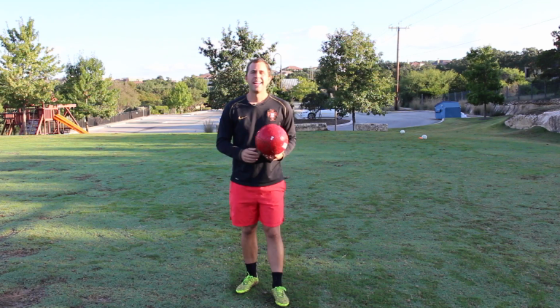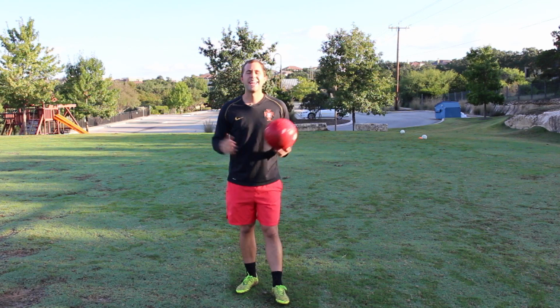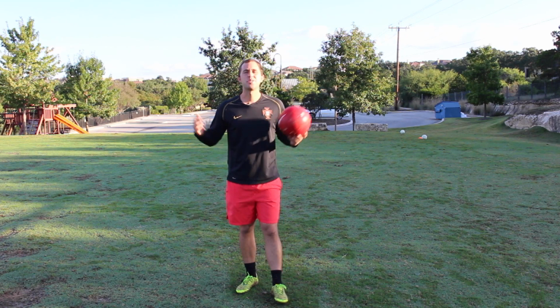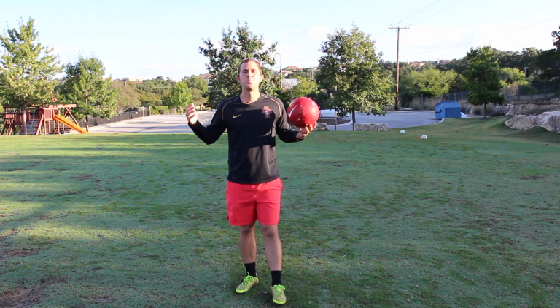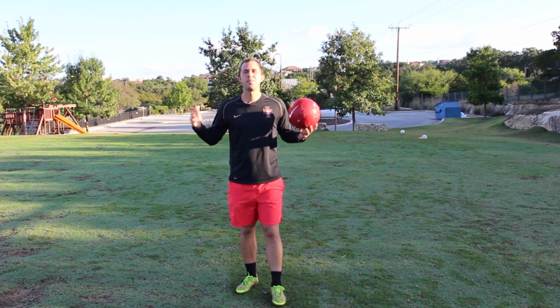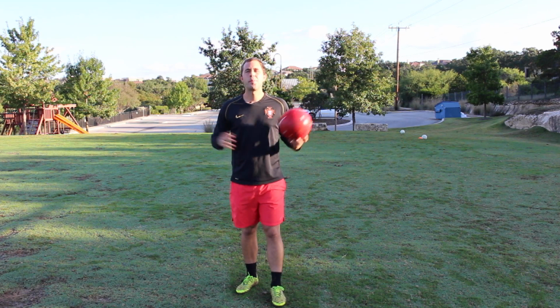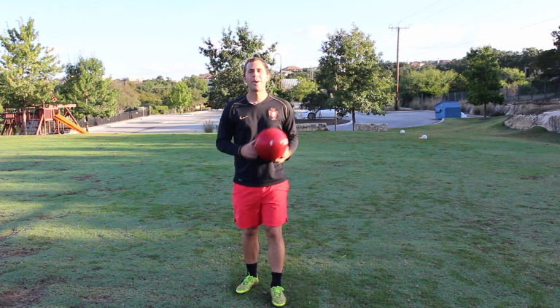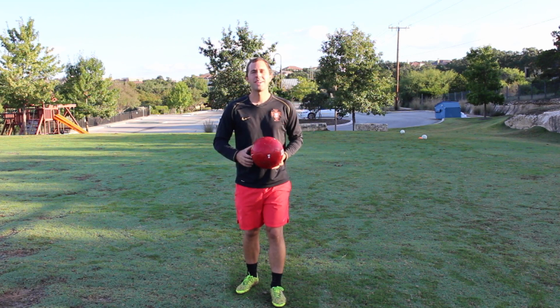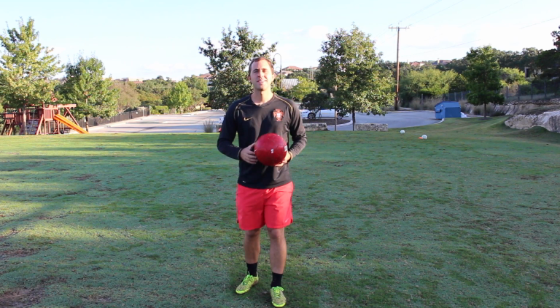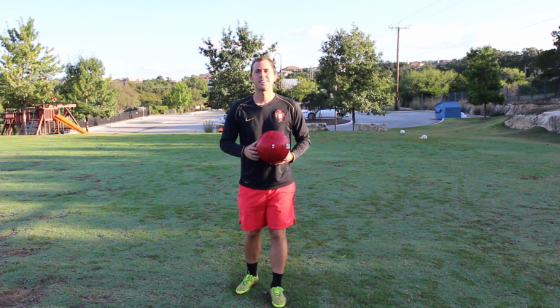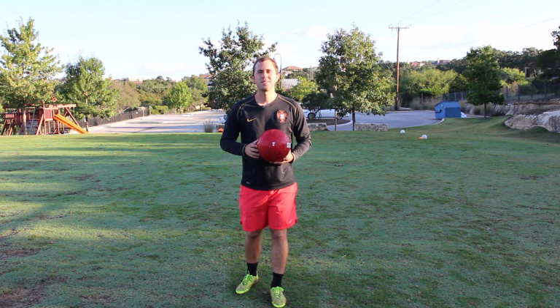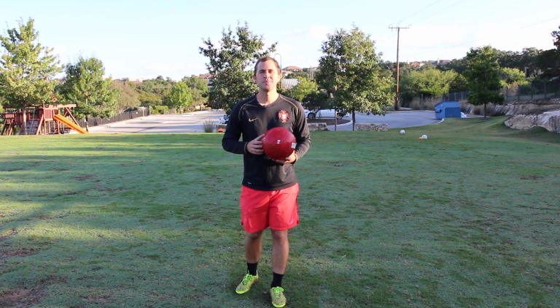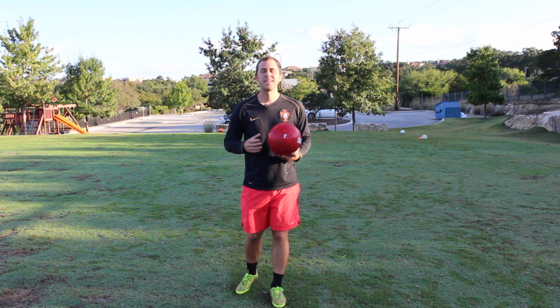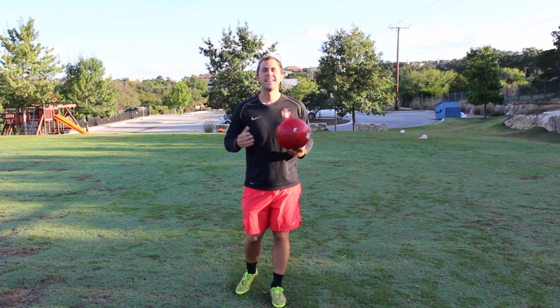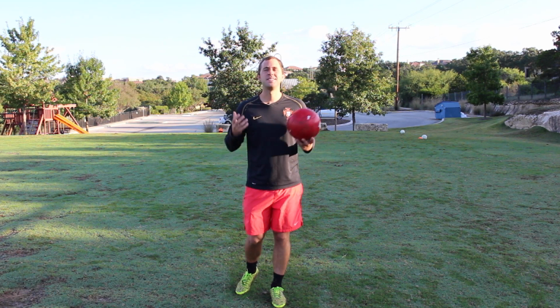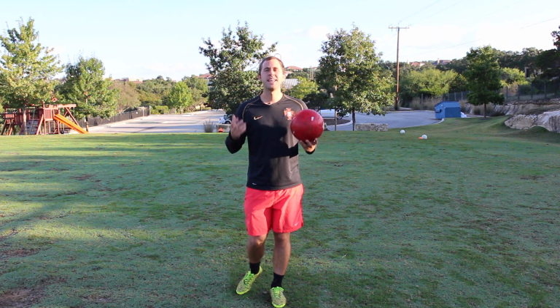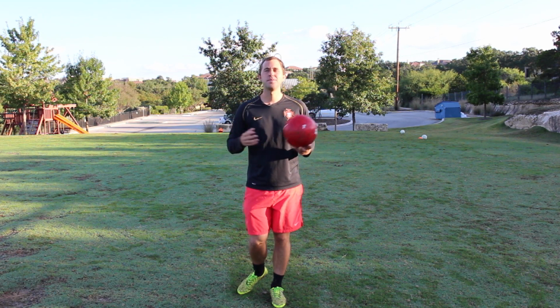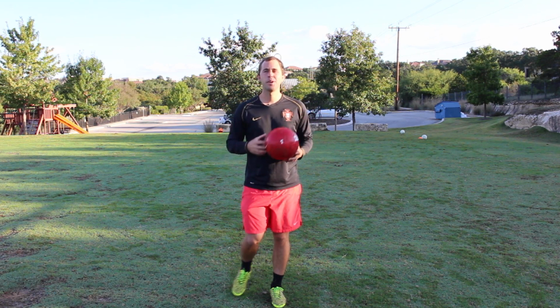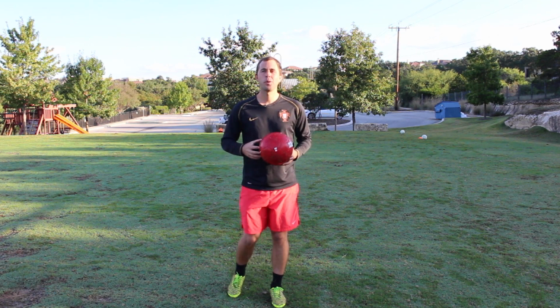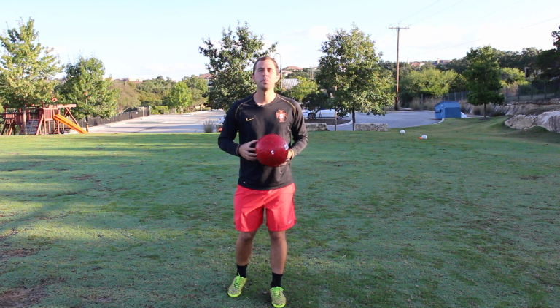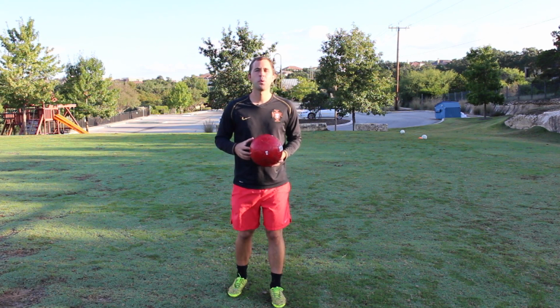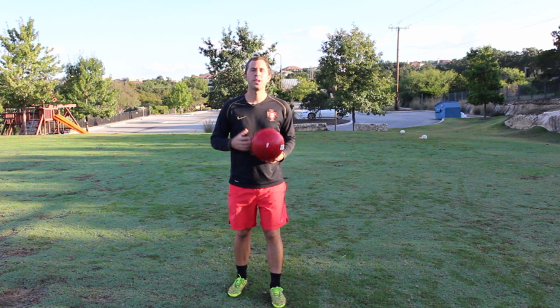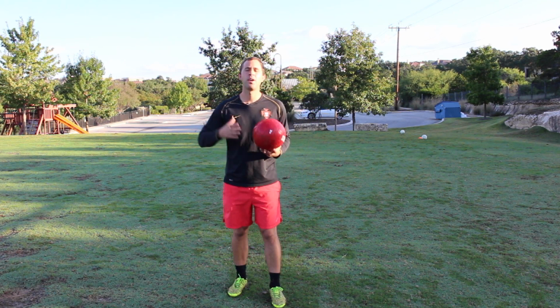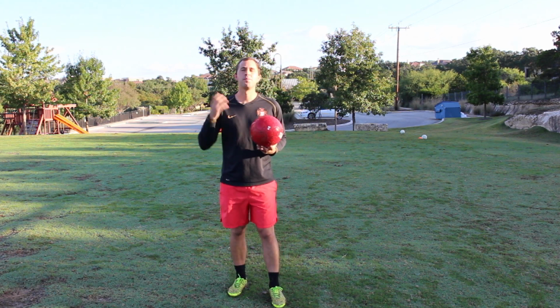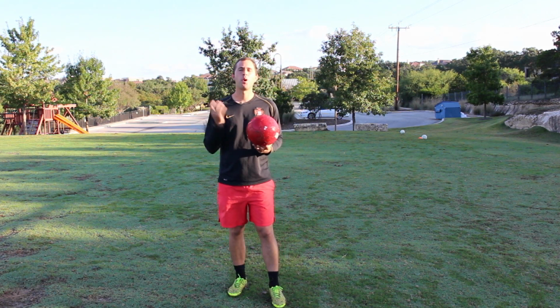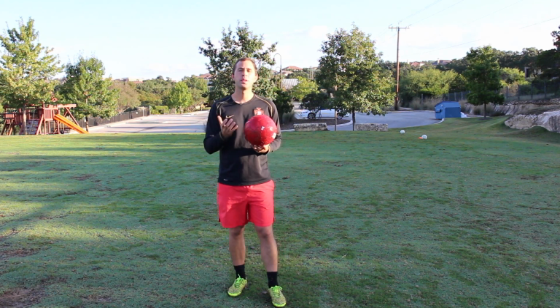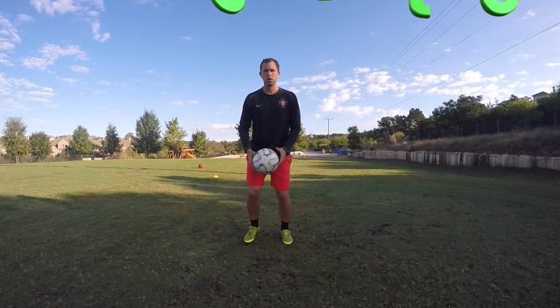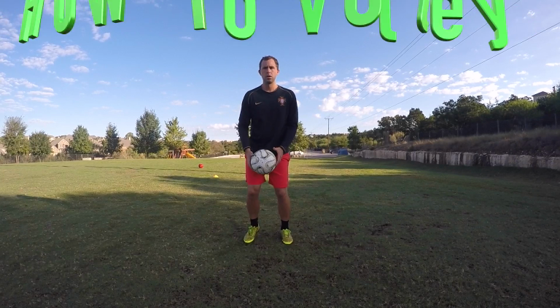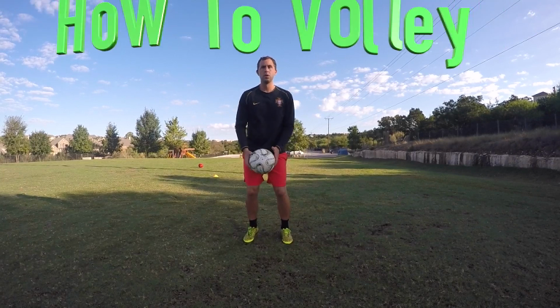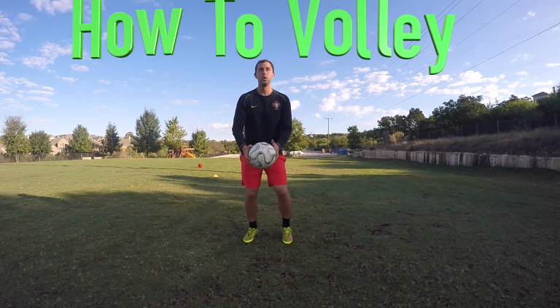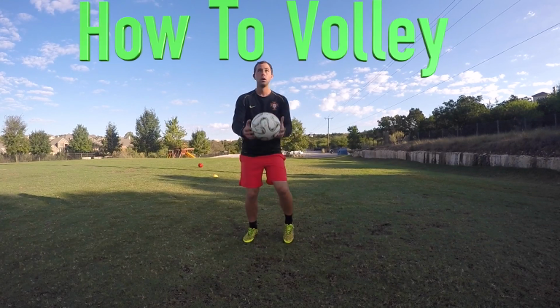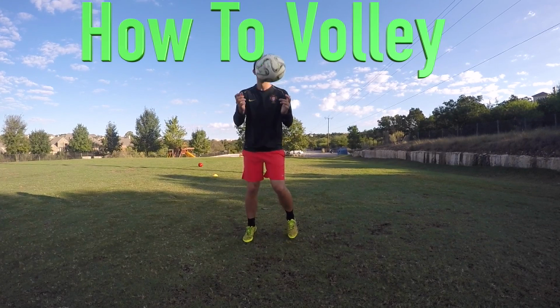Hey, it's Coach Ben from Online Soccer Skills, and in today's video we're going to be working on volleying the ball out of the air.